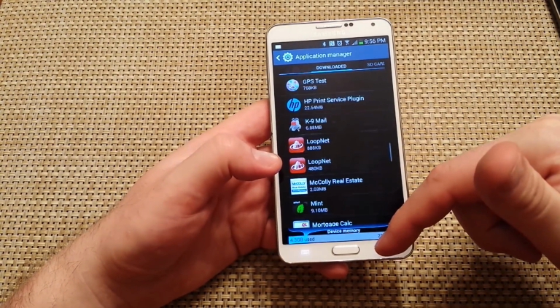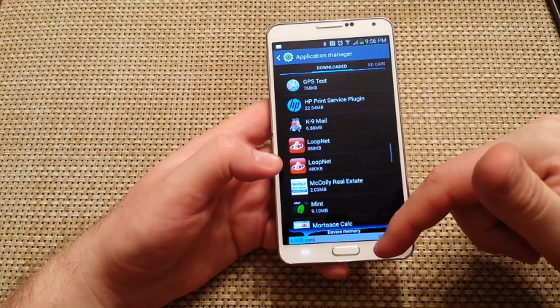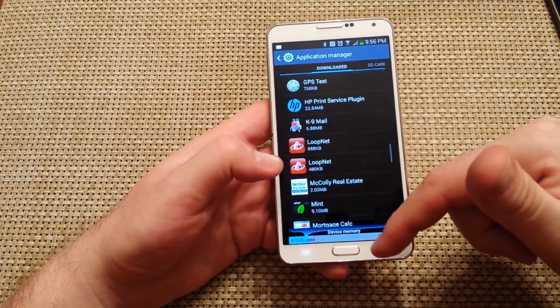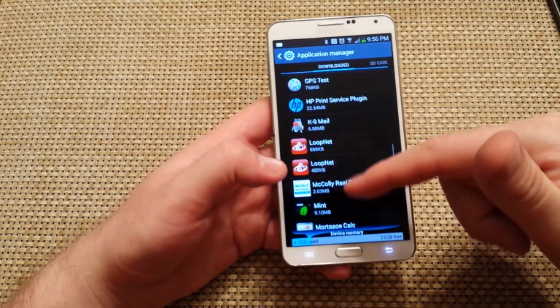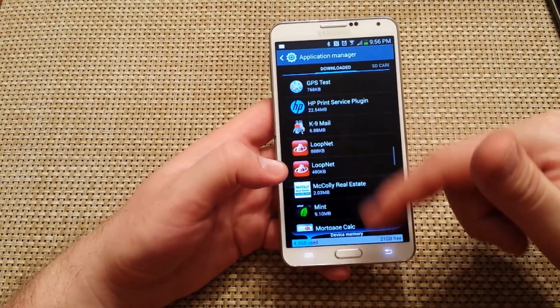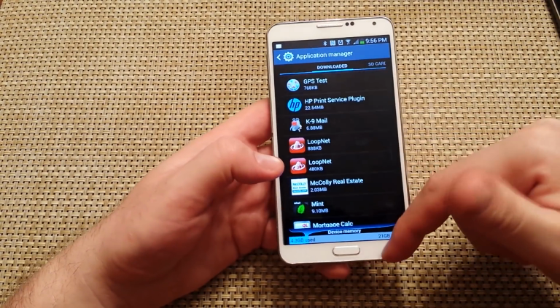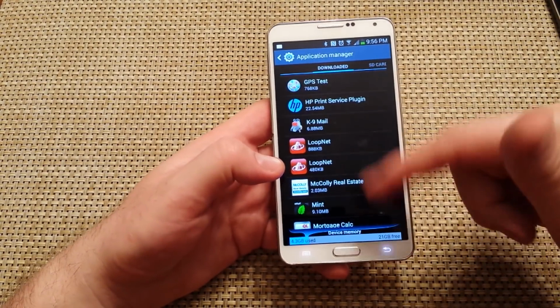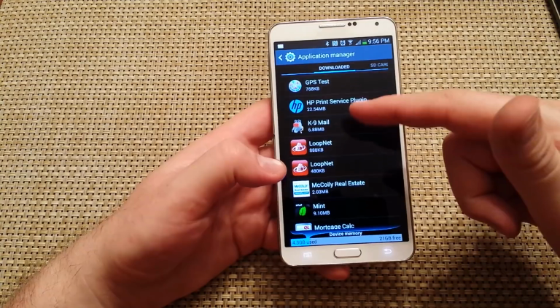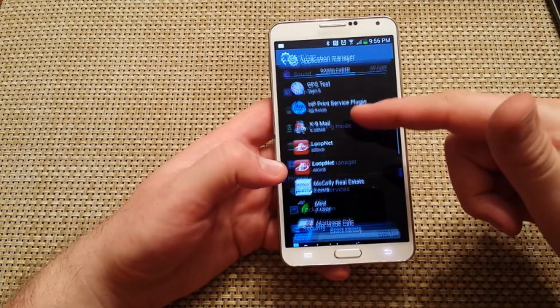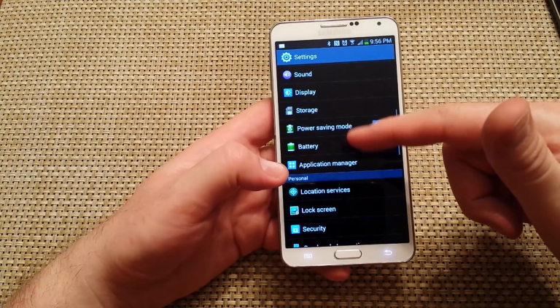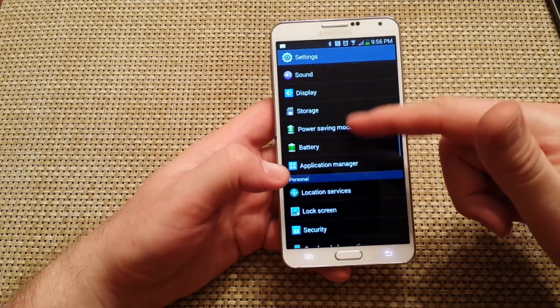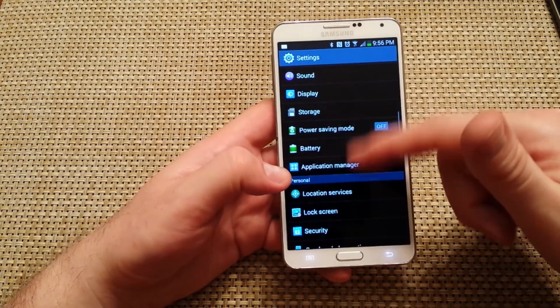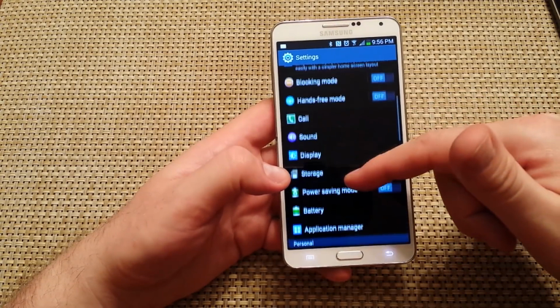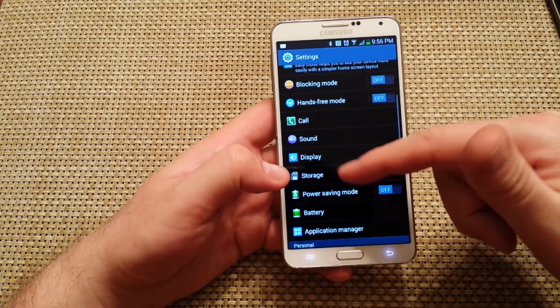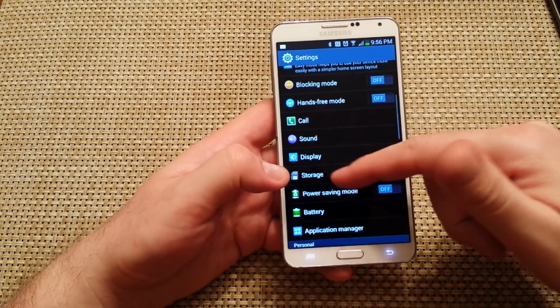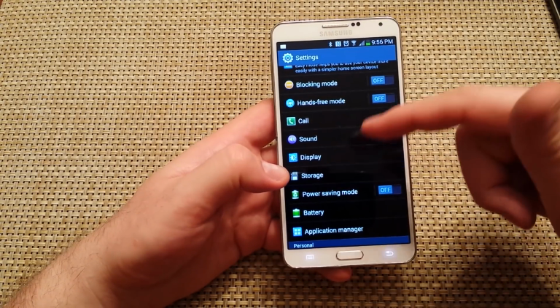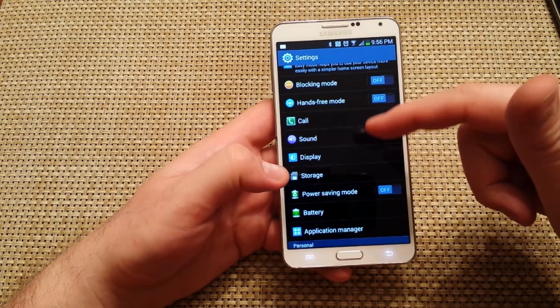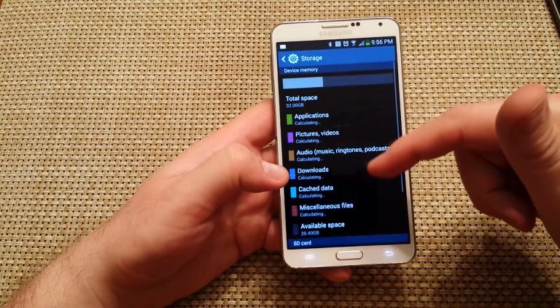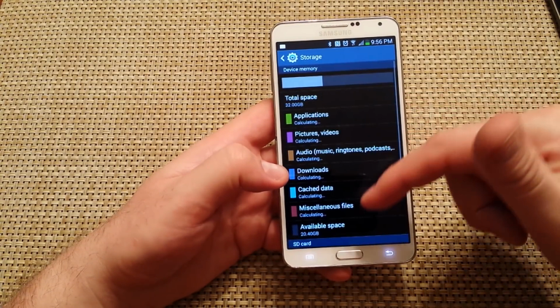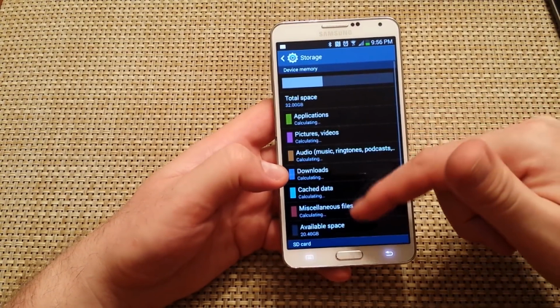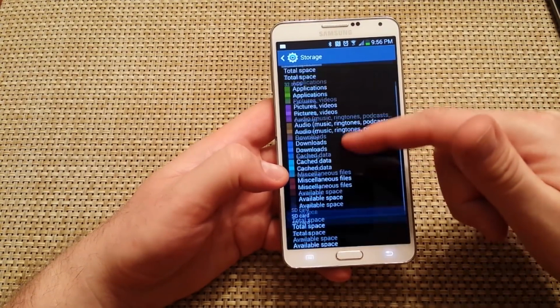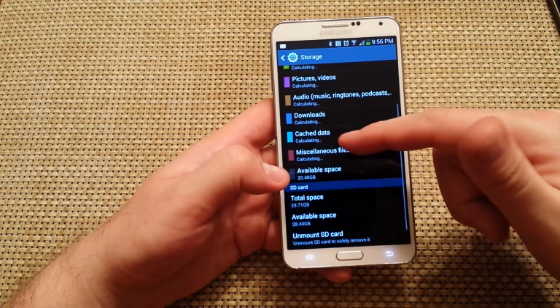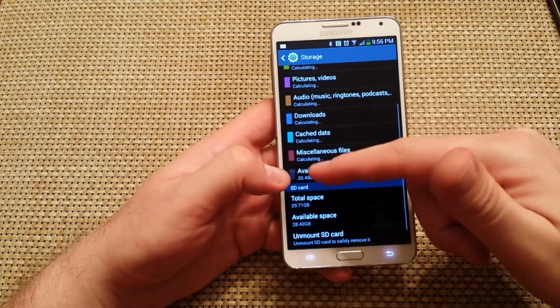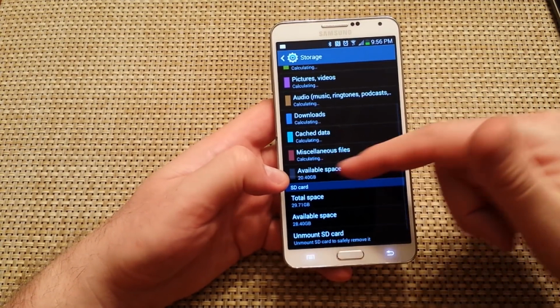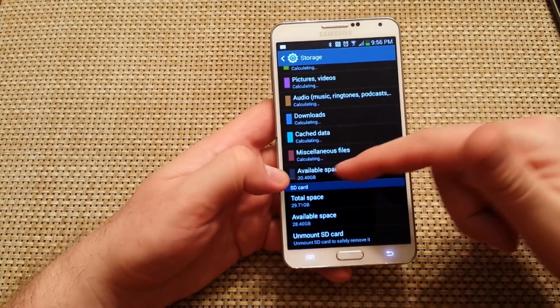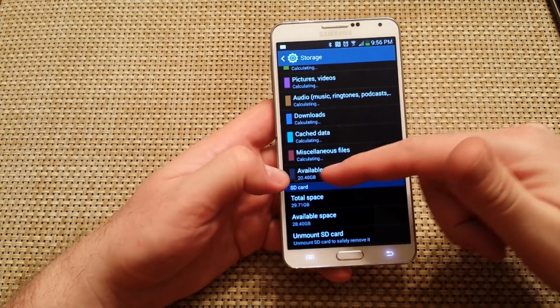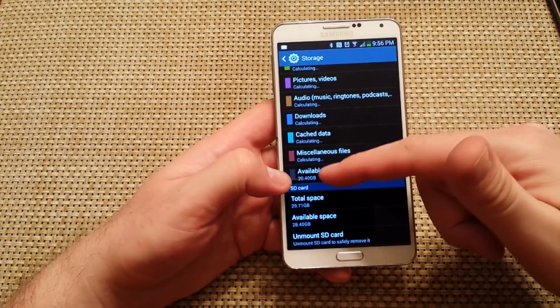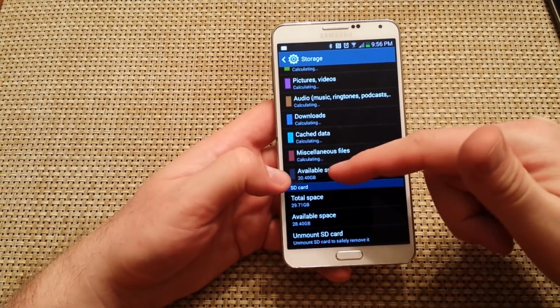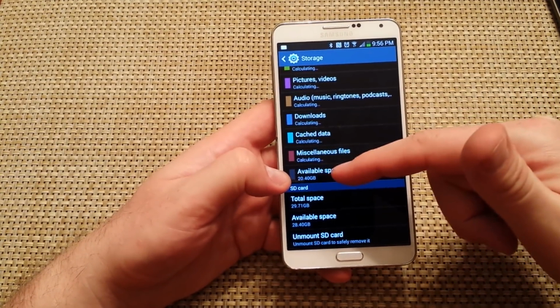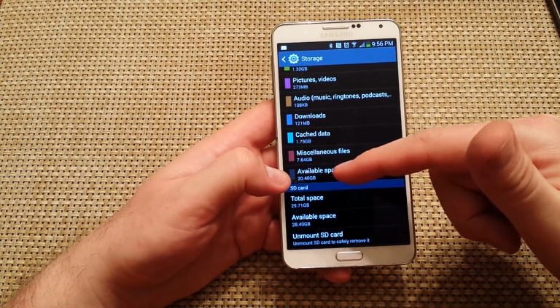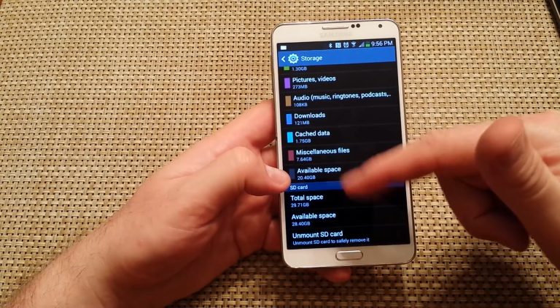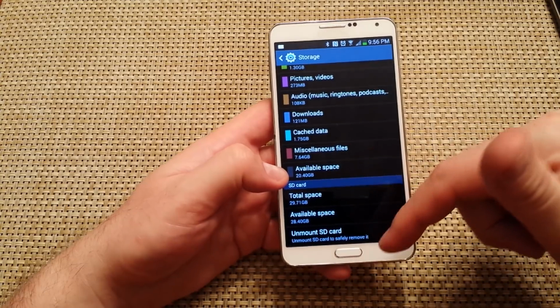Most of the time, if you go into Settings and then under Storage, you'll notice your available space is really, really low.